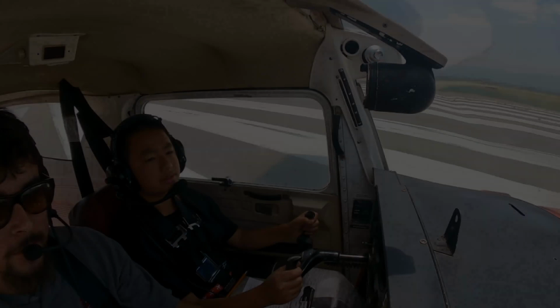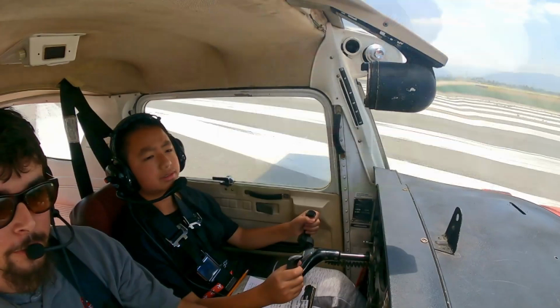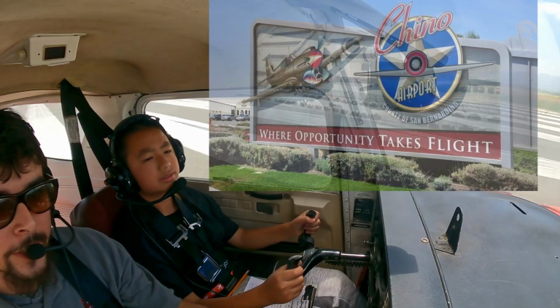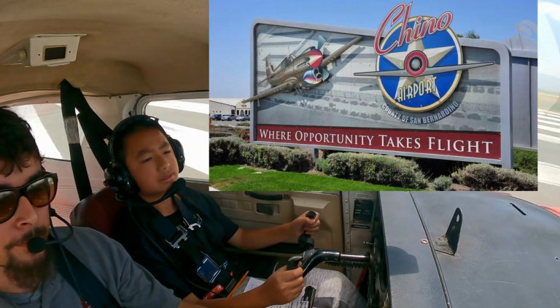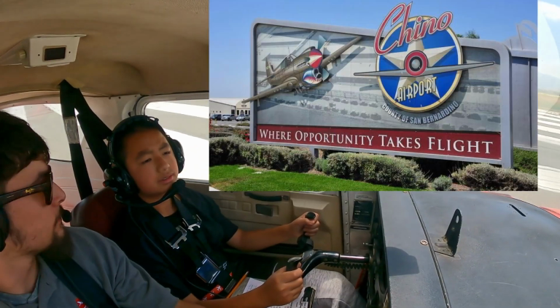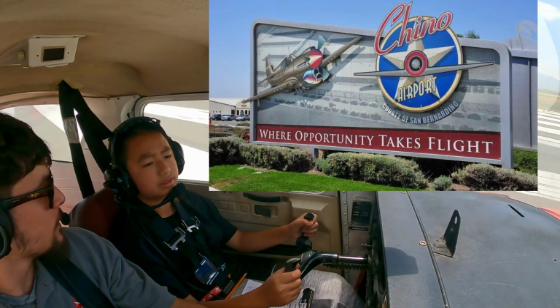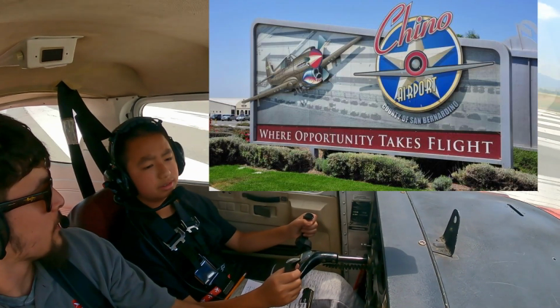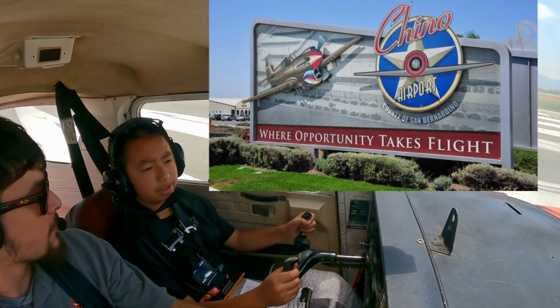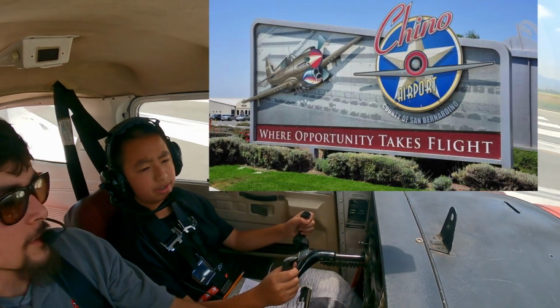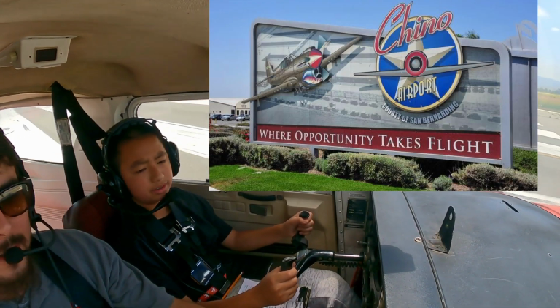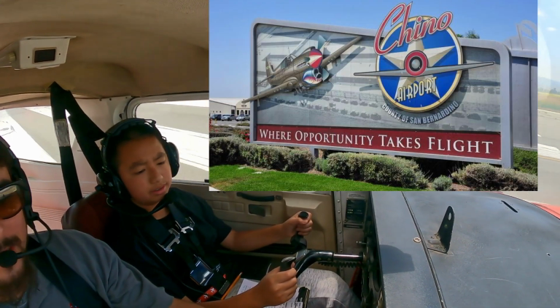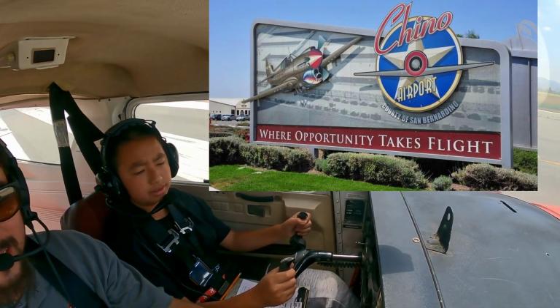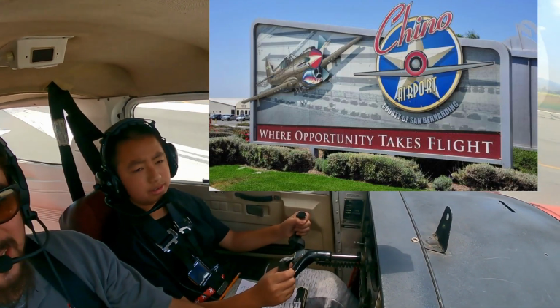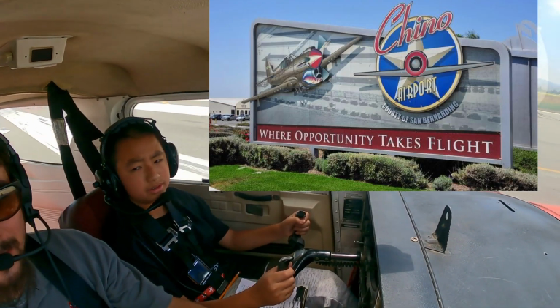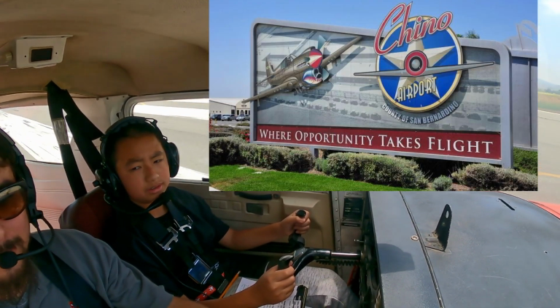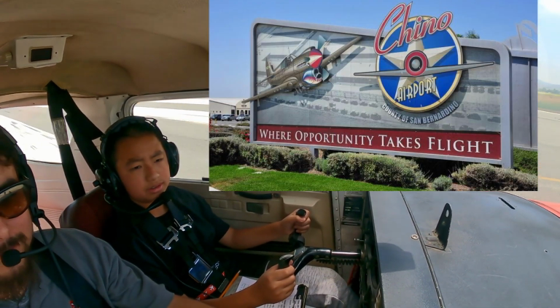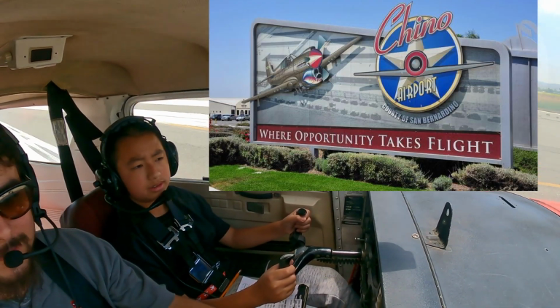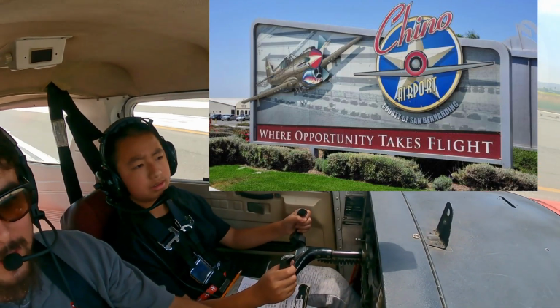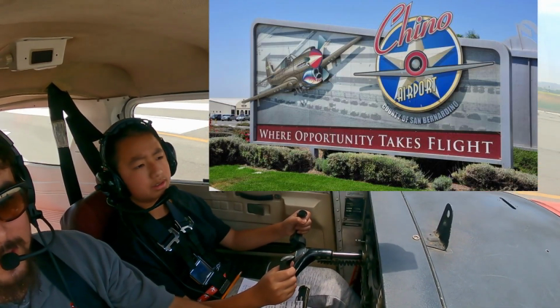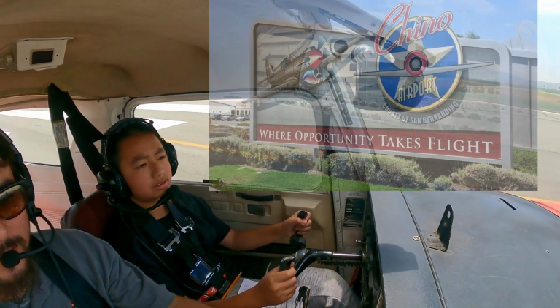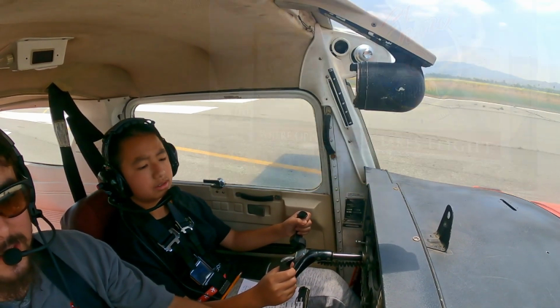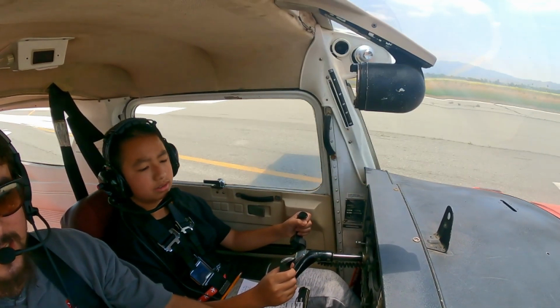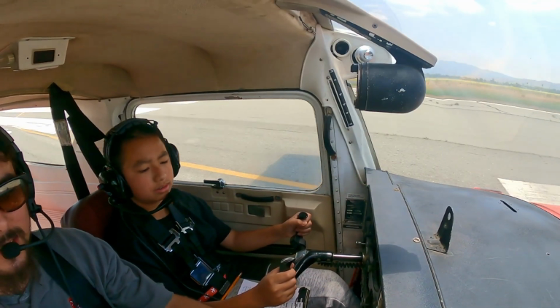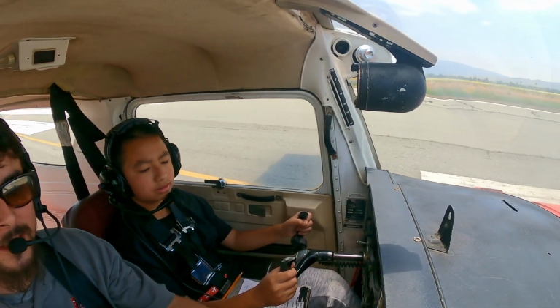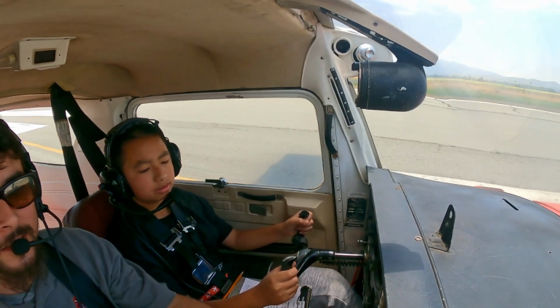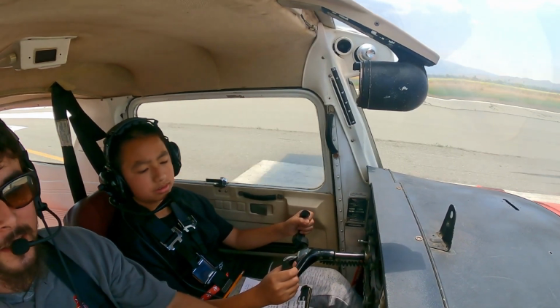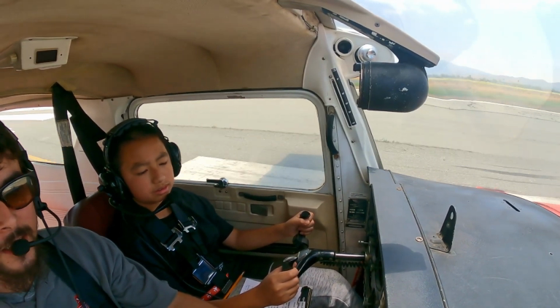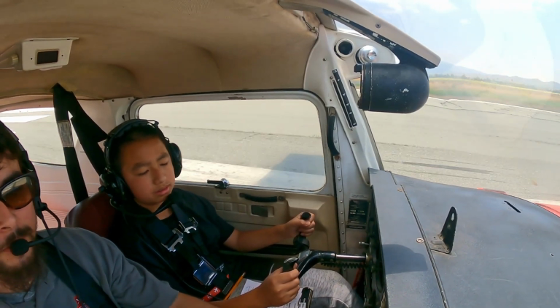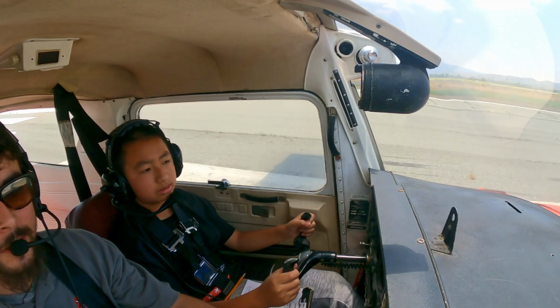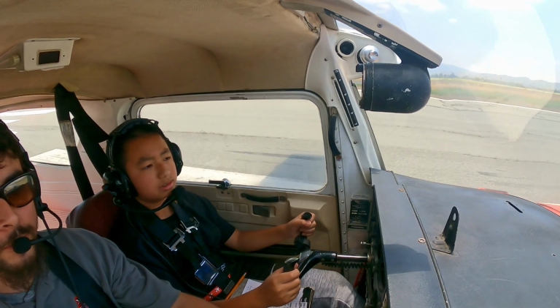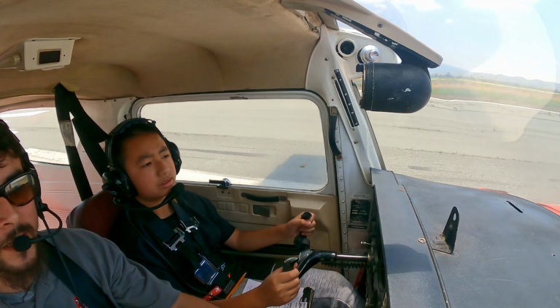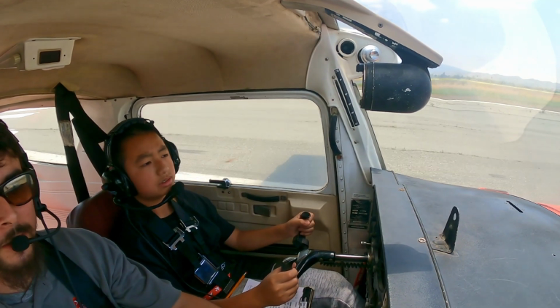Ready? Ready. All right, let's go. So there's the center line. Here we go, full power.